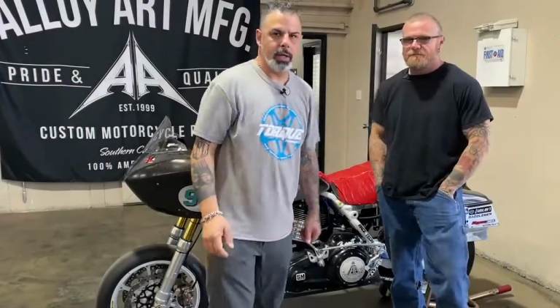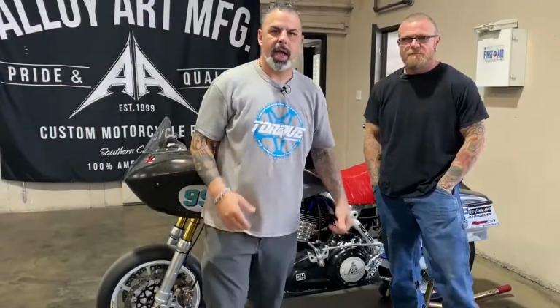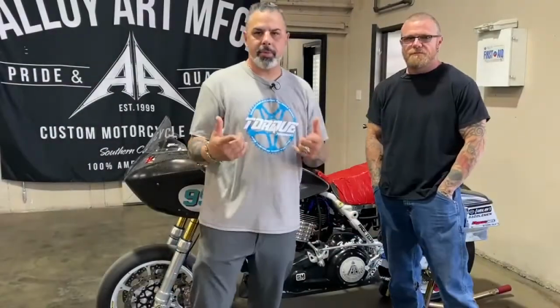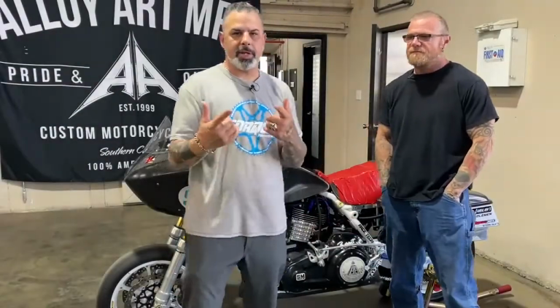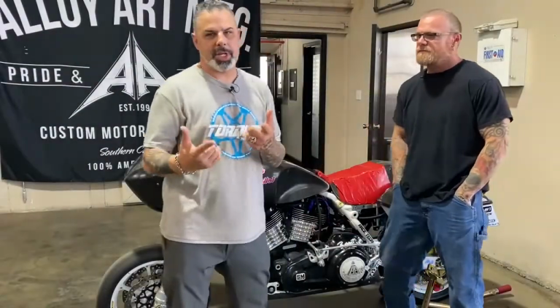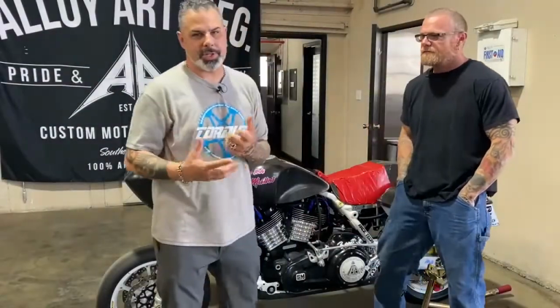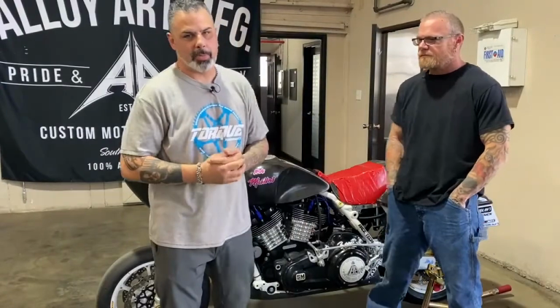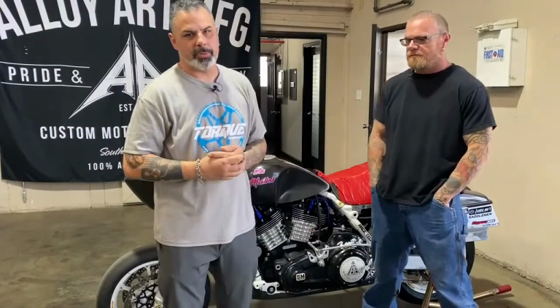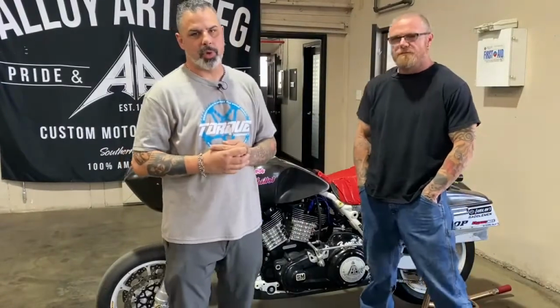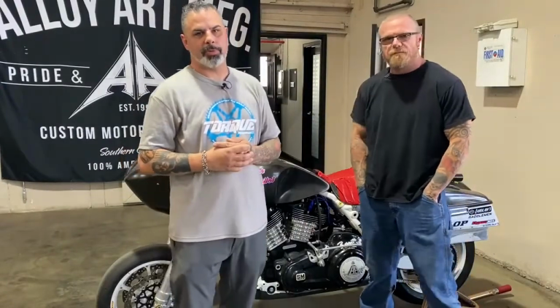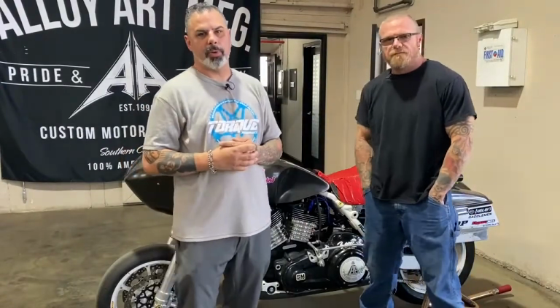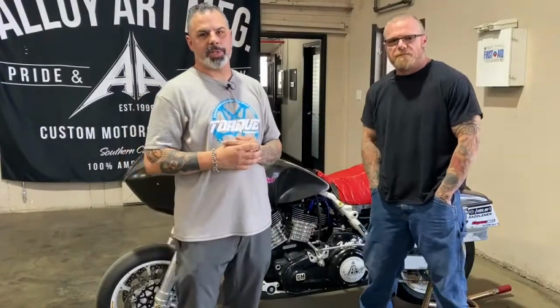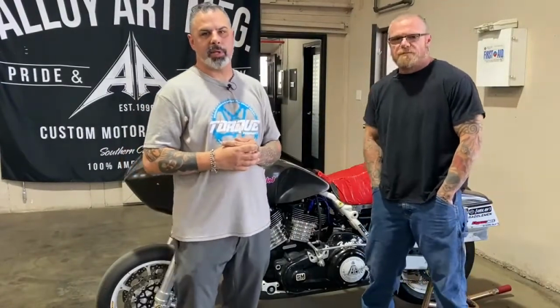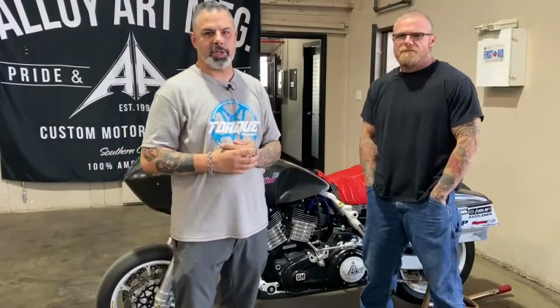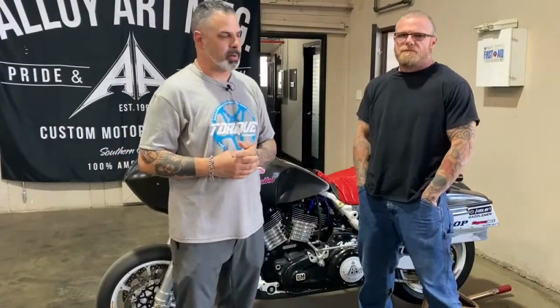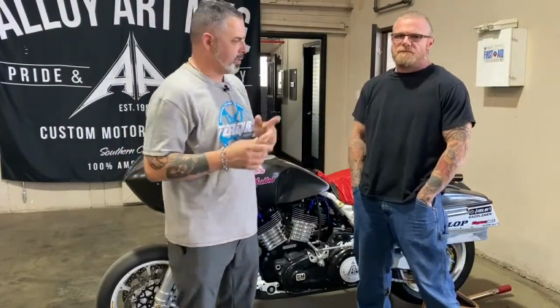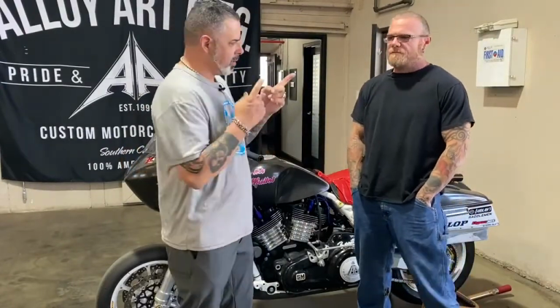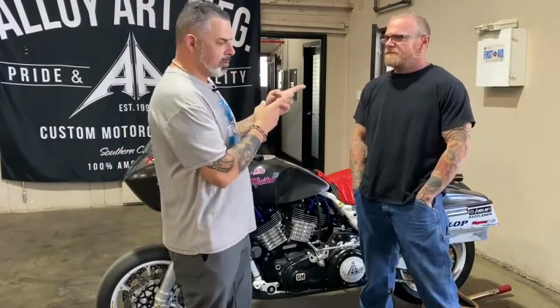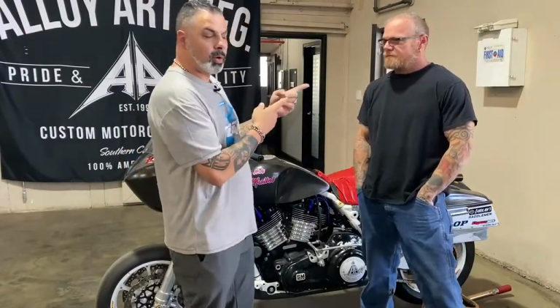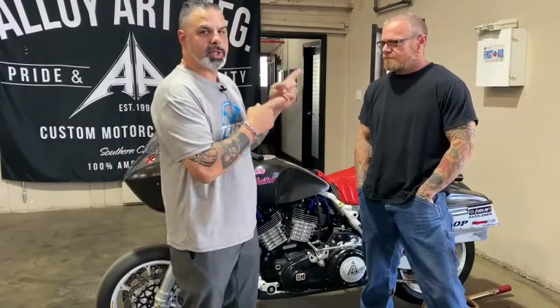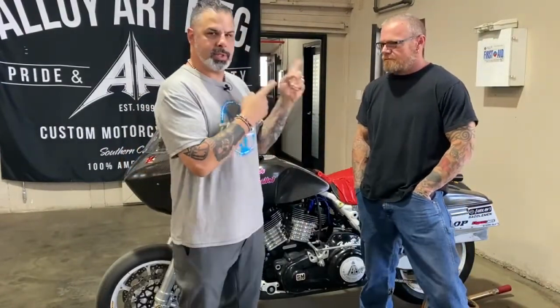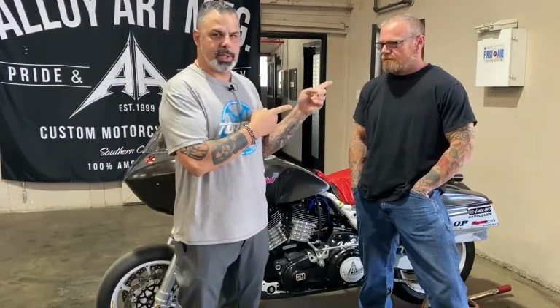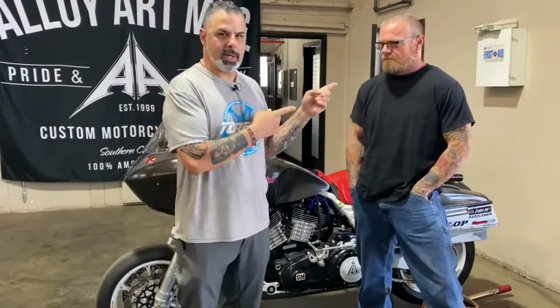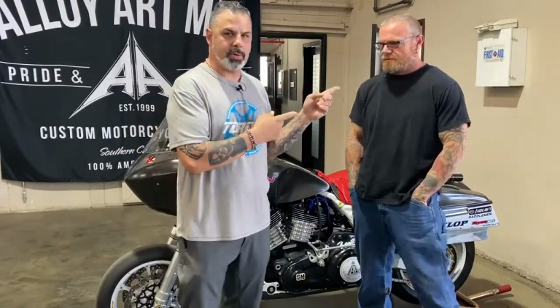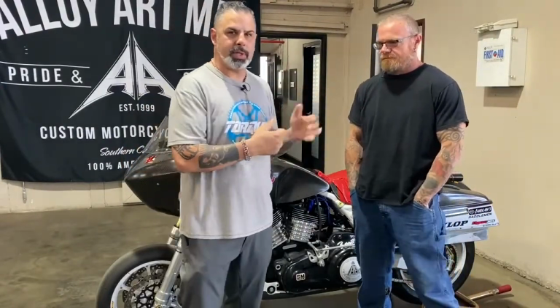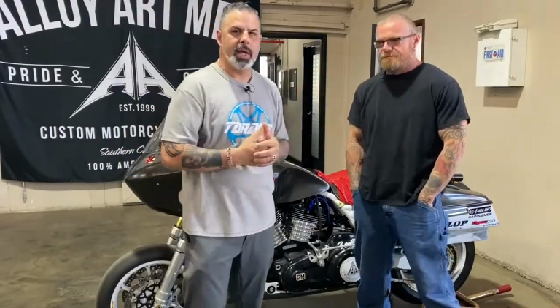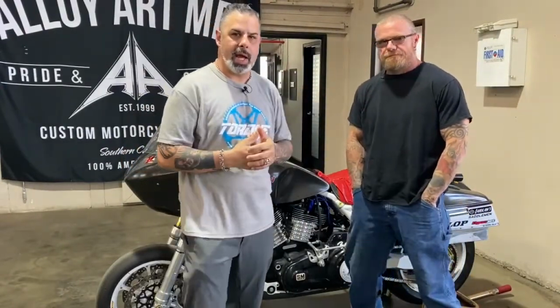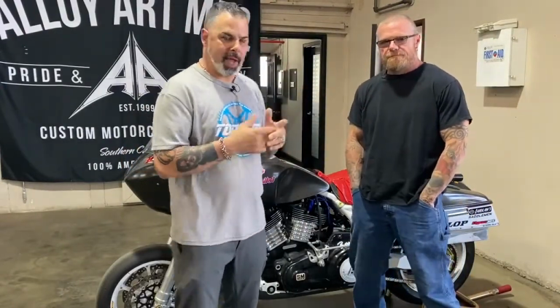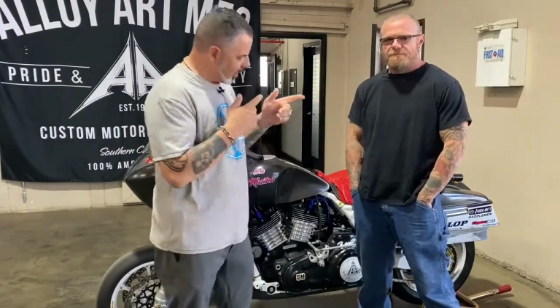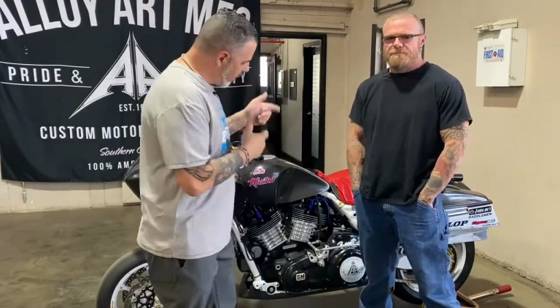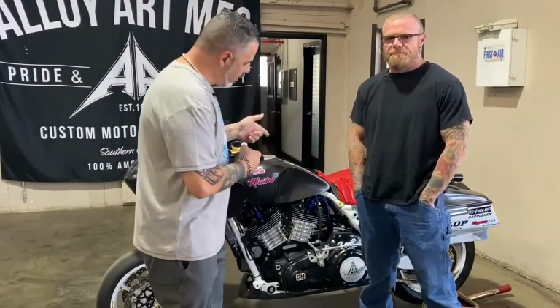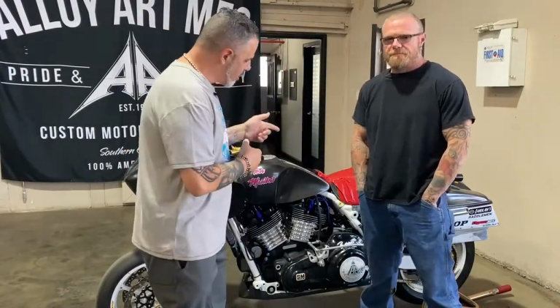Hey everybody, it's Jason Hallman from Torque Performance Television. I'm here with the Motor Witch, Danny Wilson, and the Alloy Art Machine.